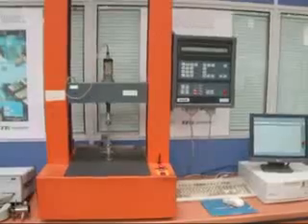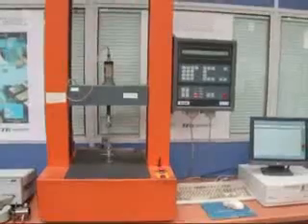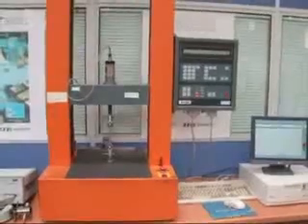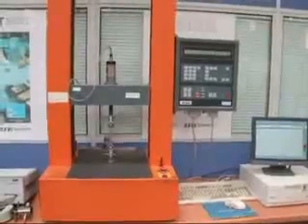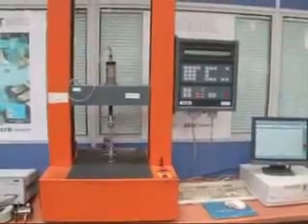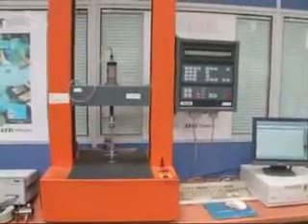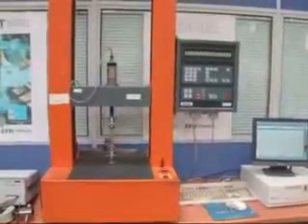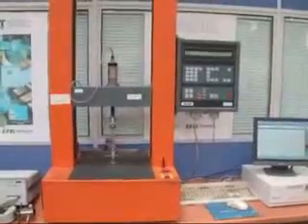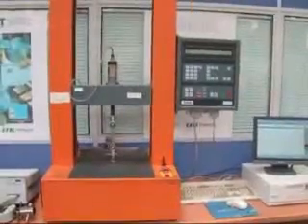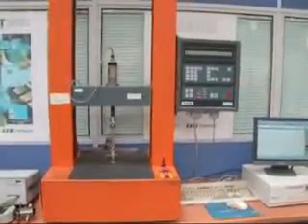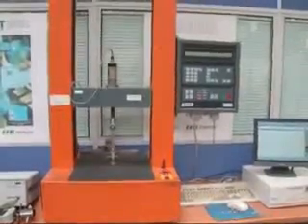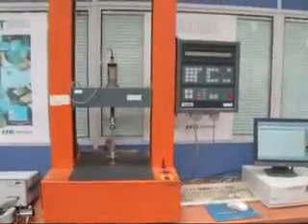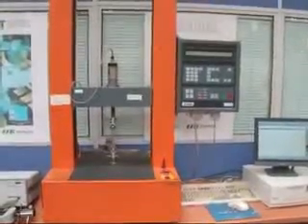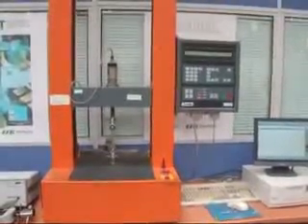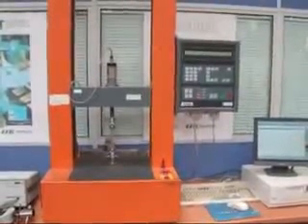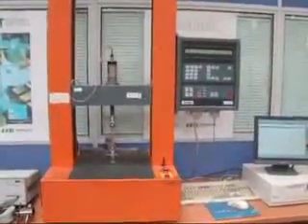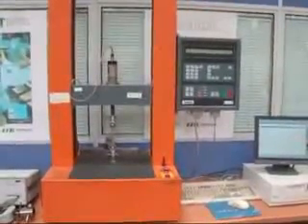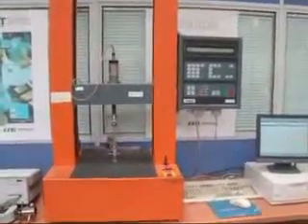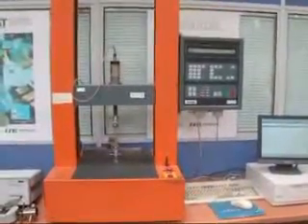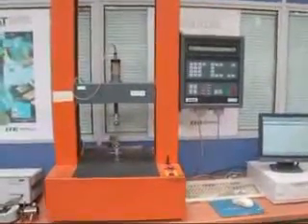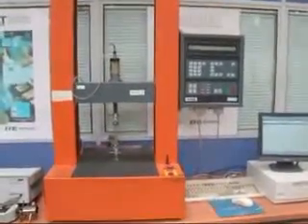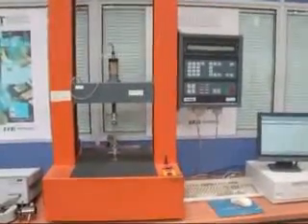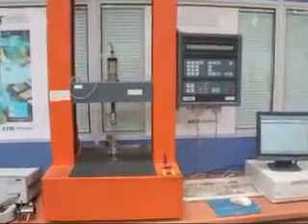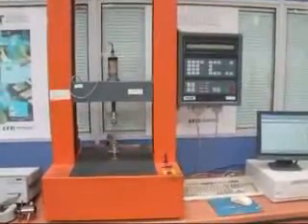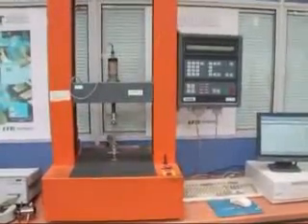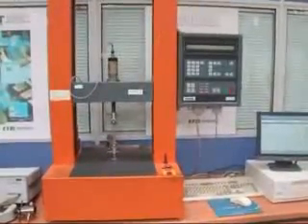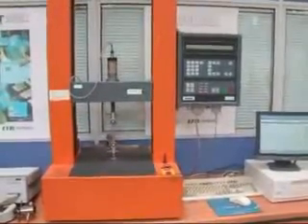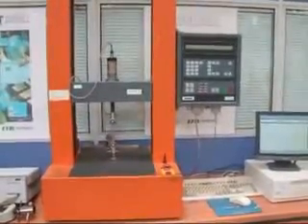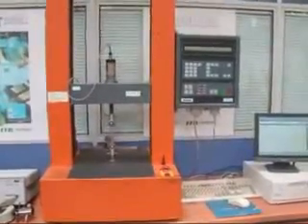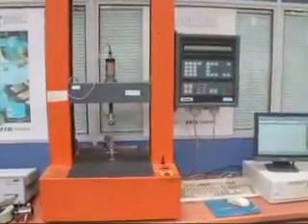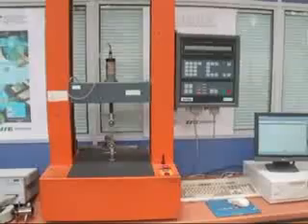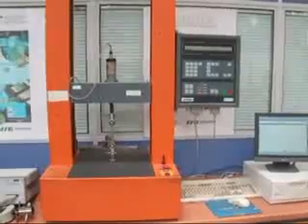This is the Lloyds Tensile Testing Machine, which has a maximum load of 3 tonnes.